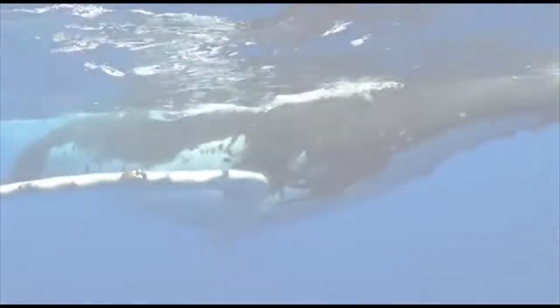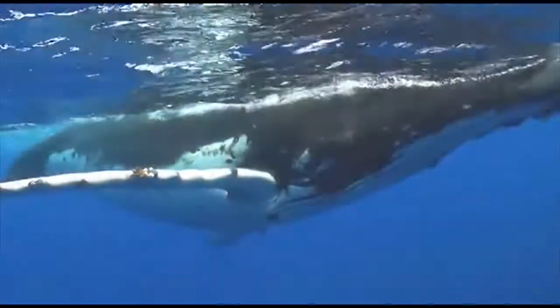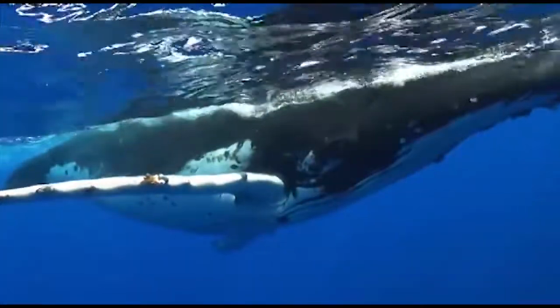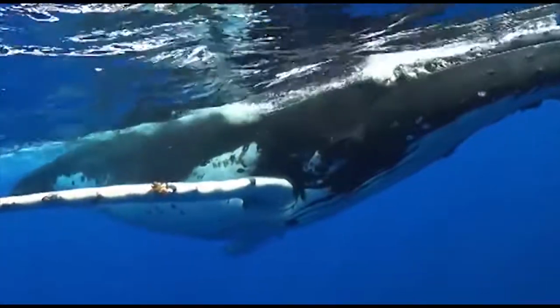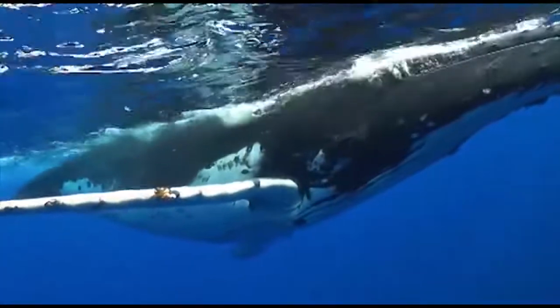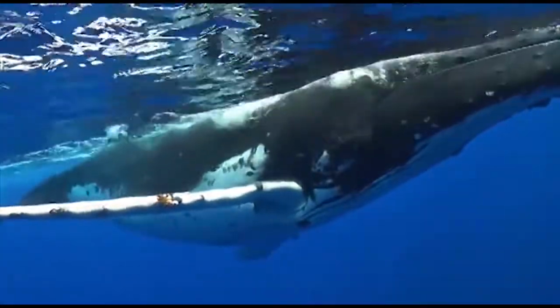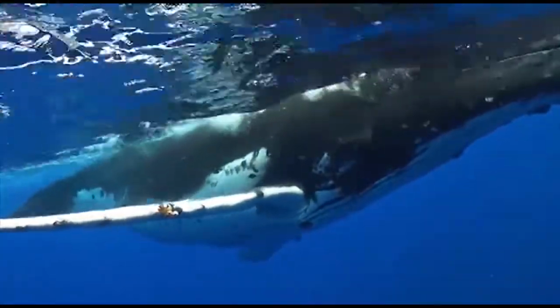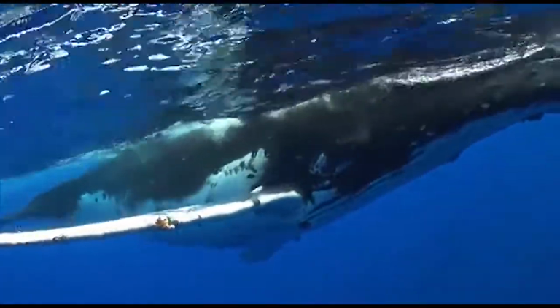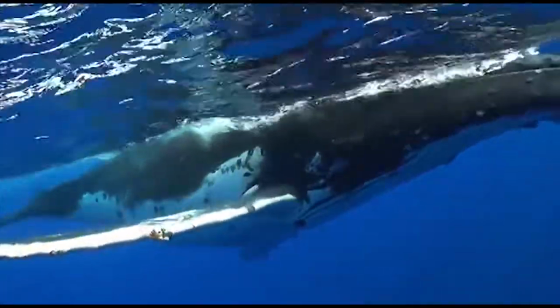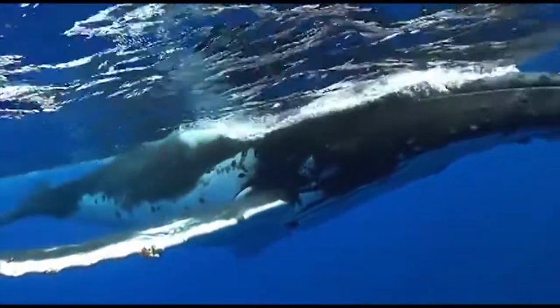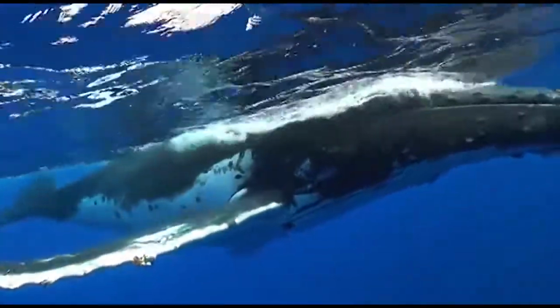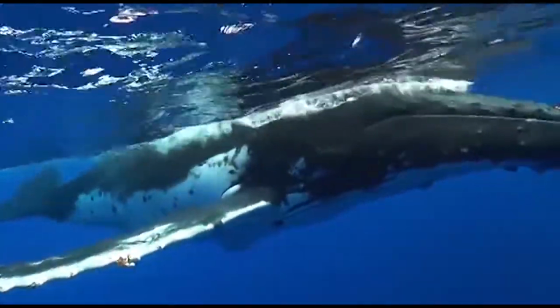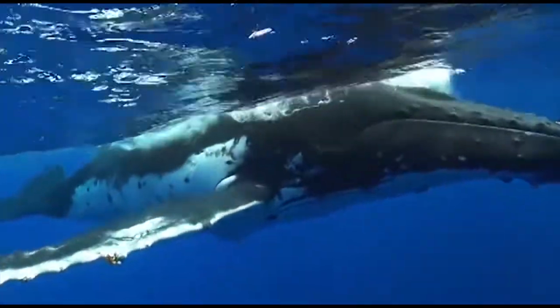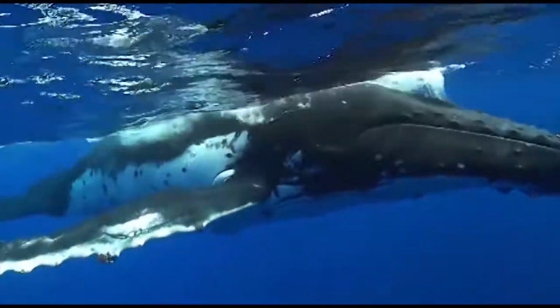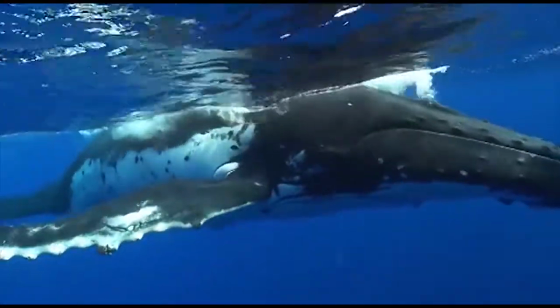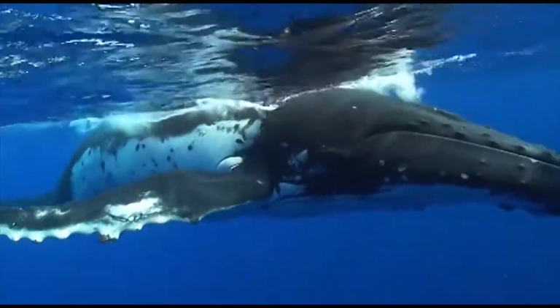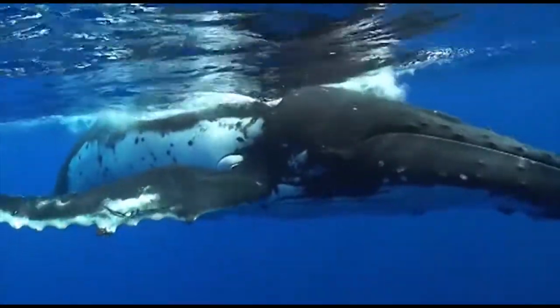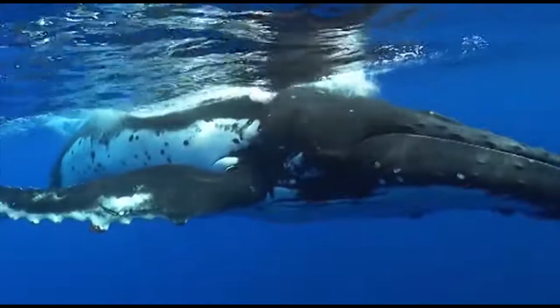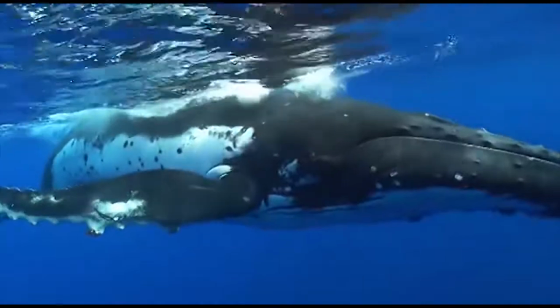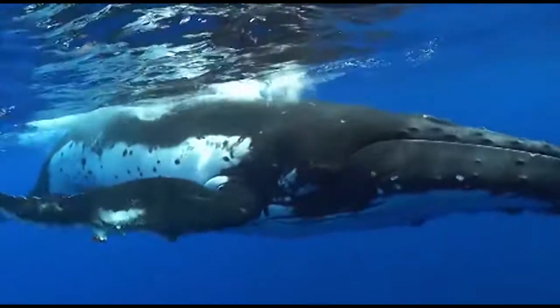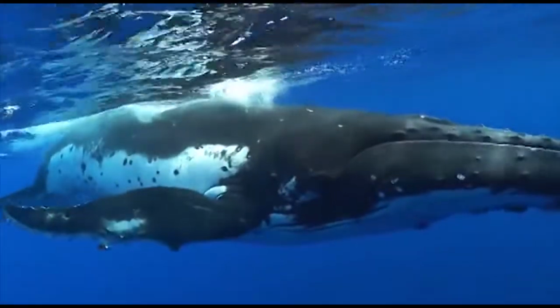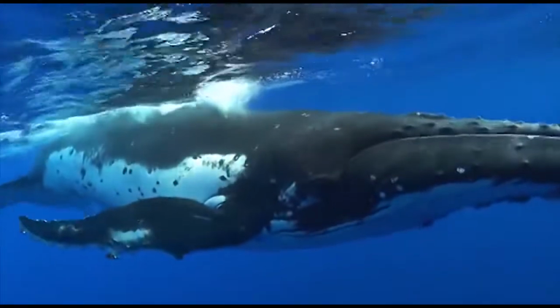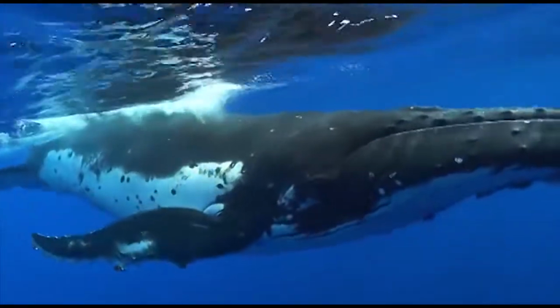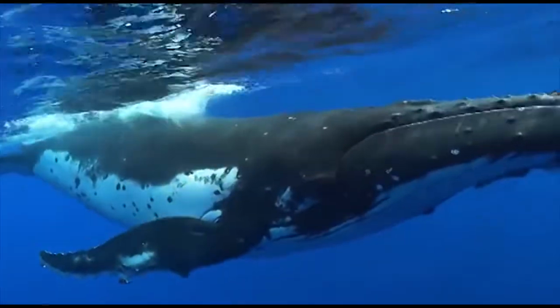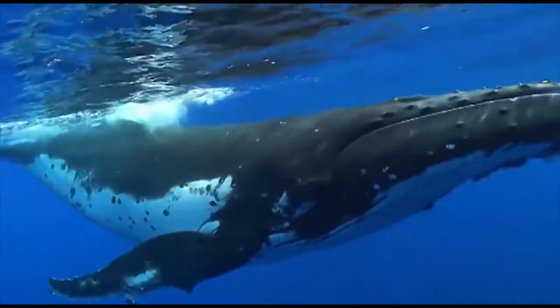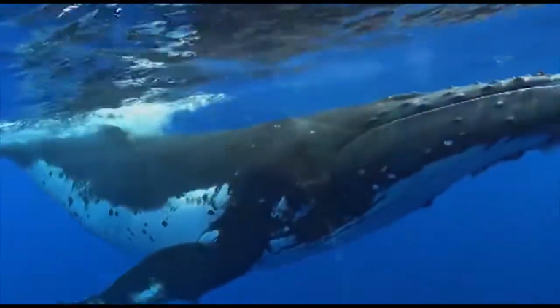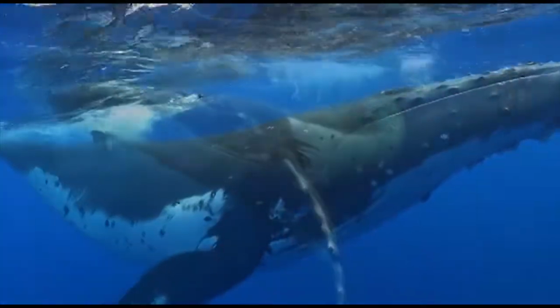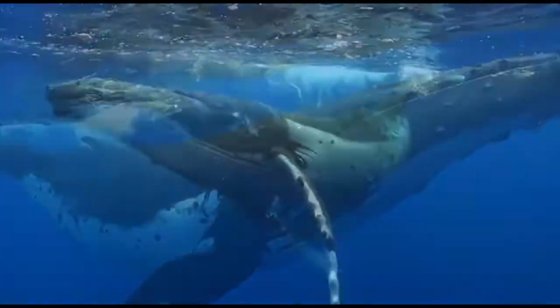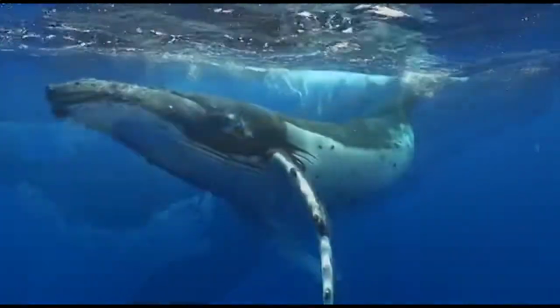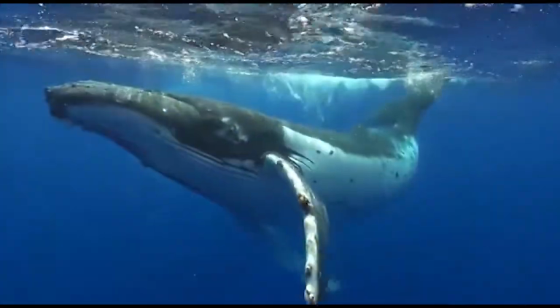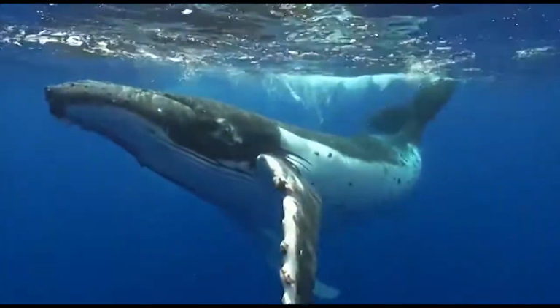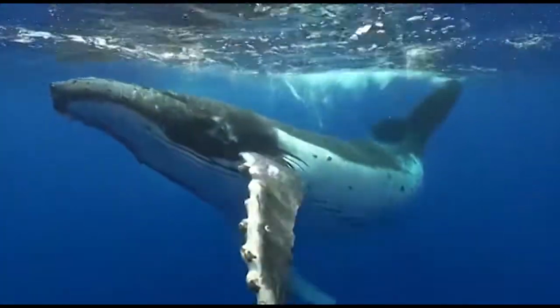What do you think? Did the flipper of the humpback whale come about by evolution, or was it designed?